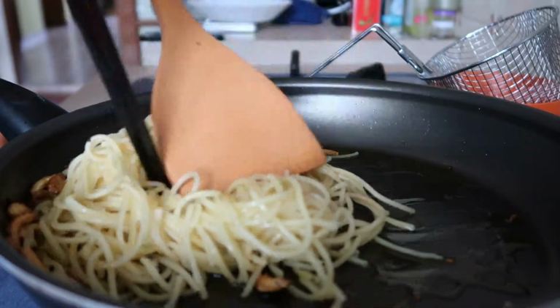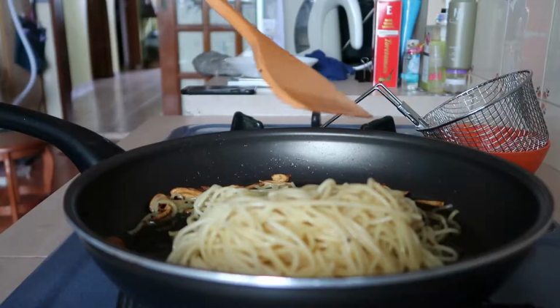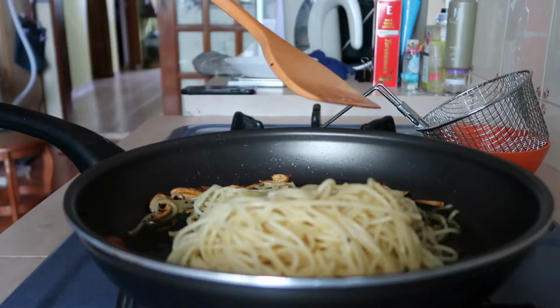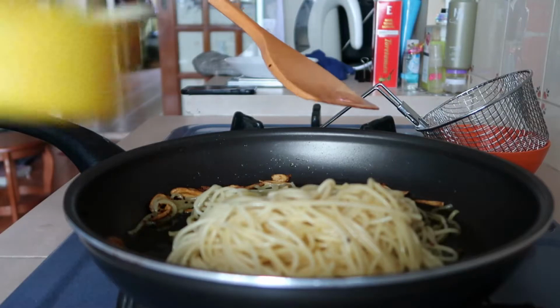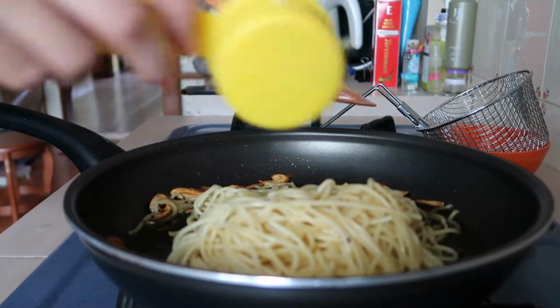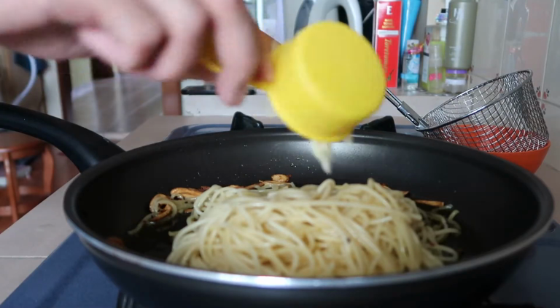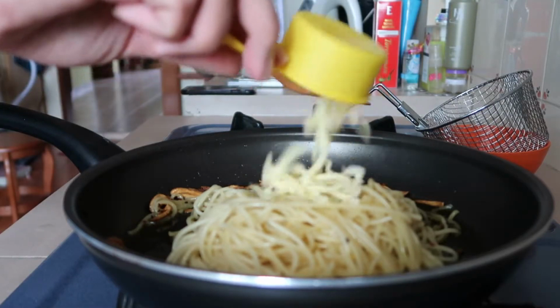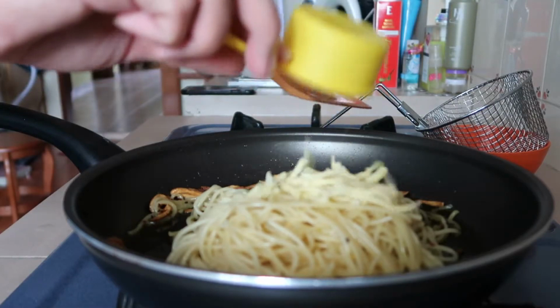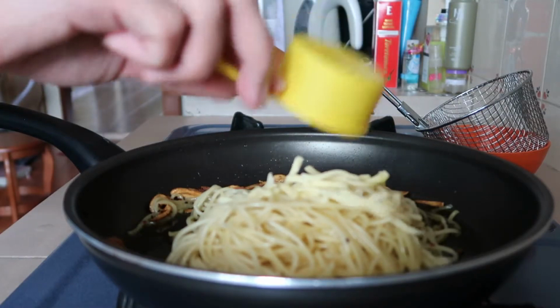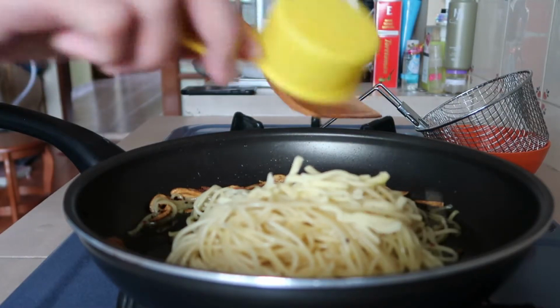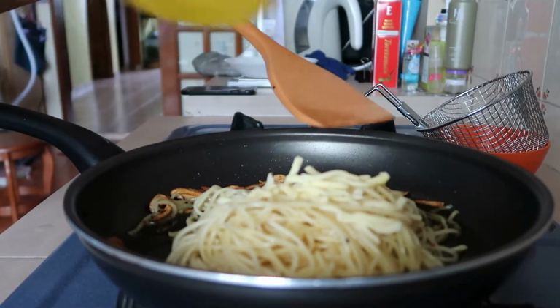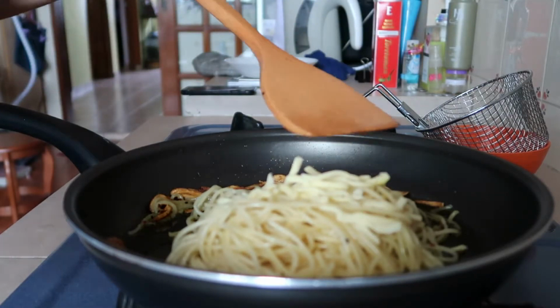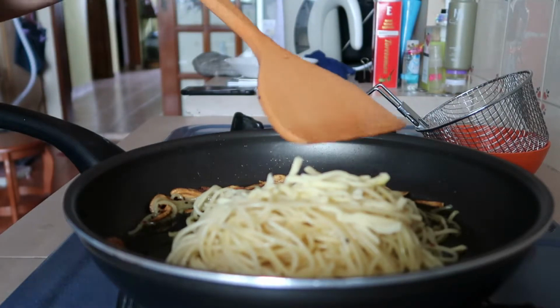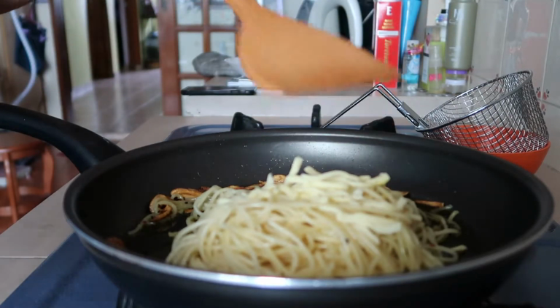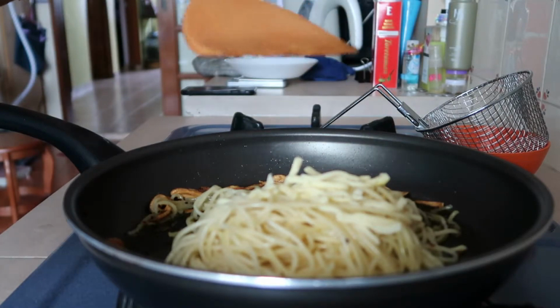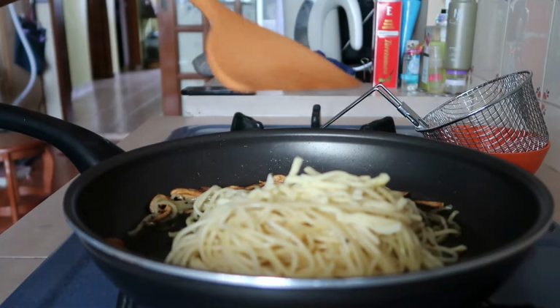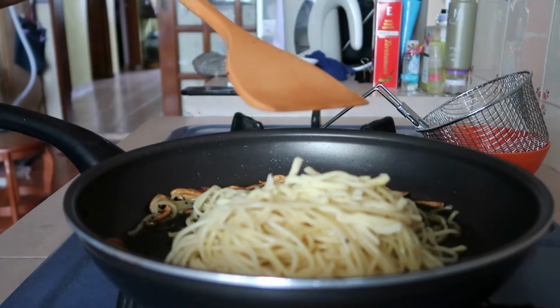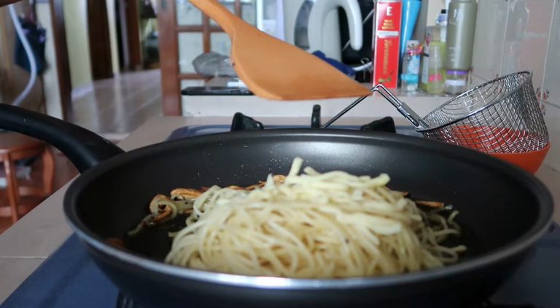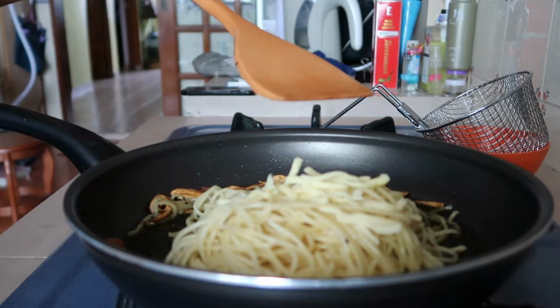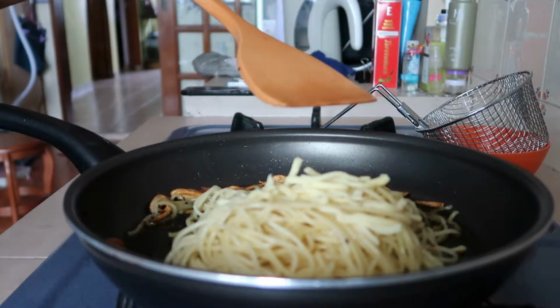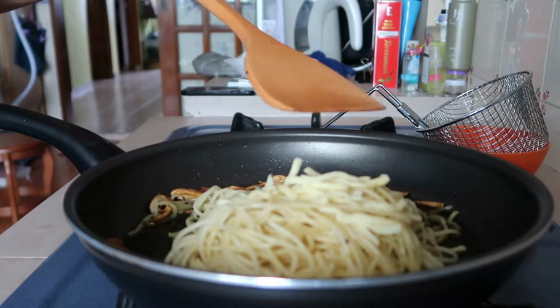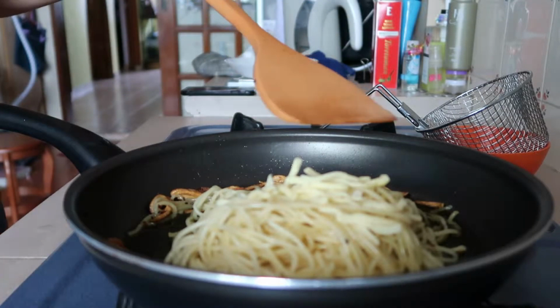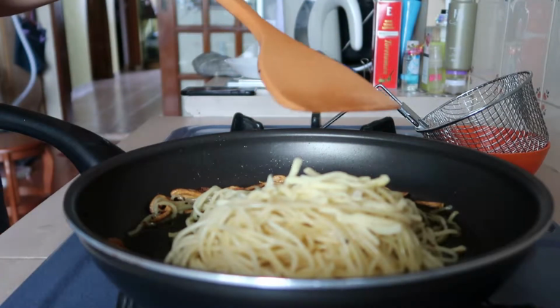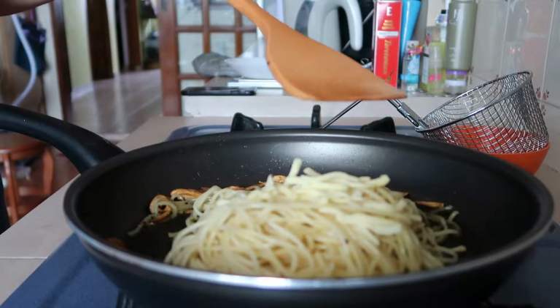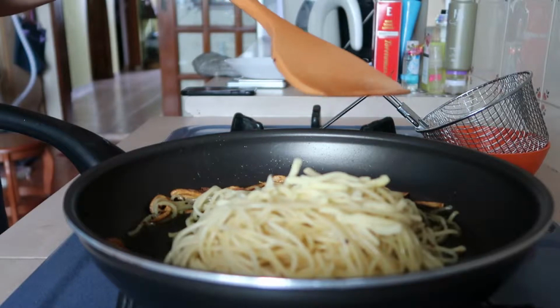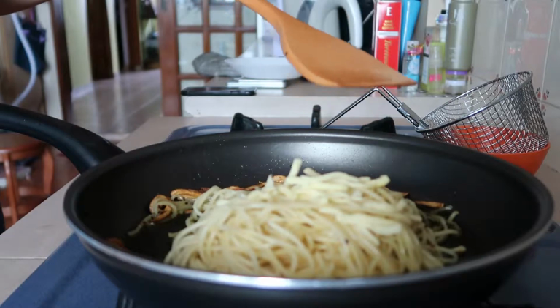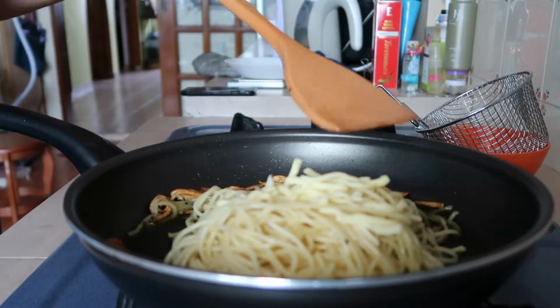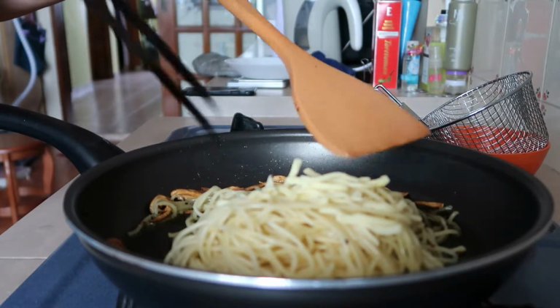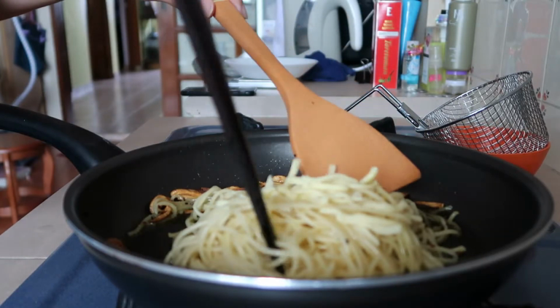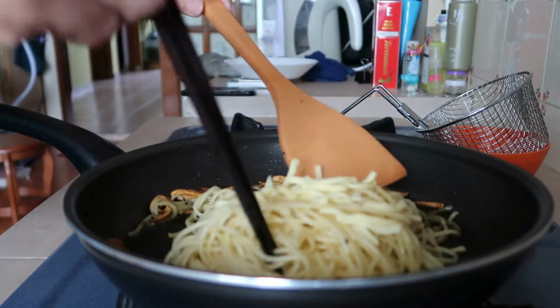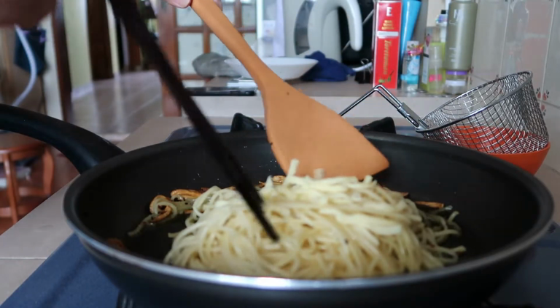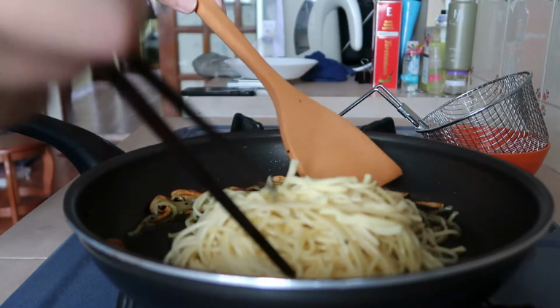And now I'm going to add in the cheese. And now I'm just going to toss them together.